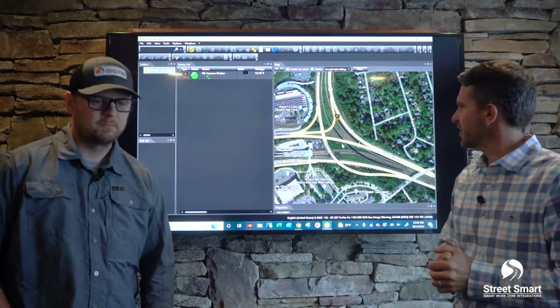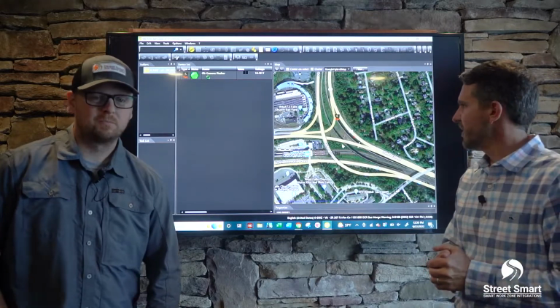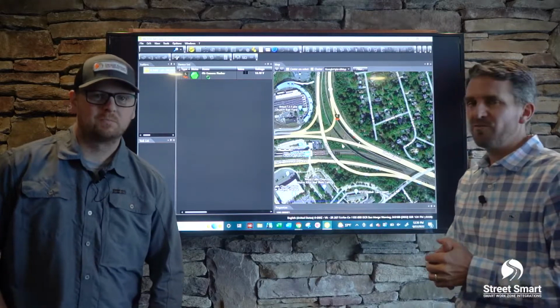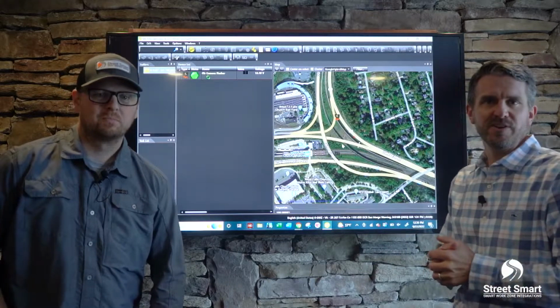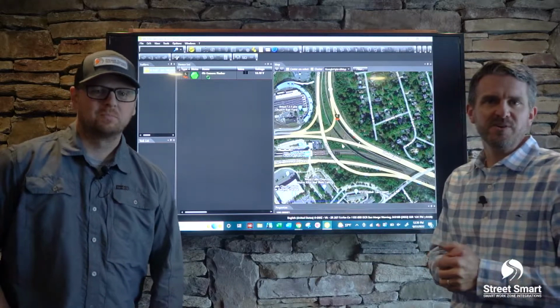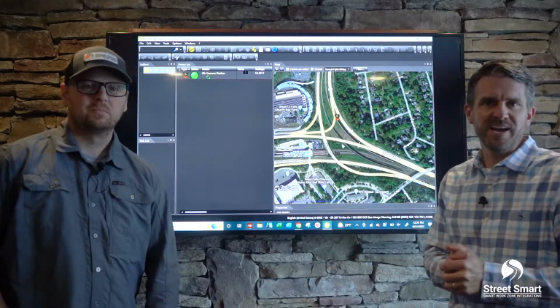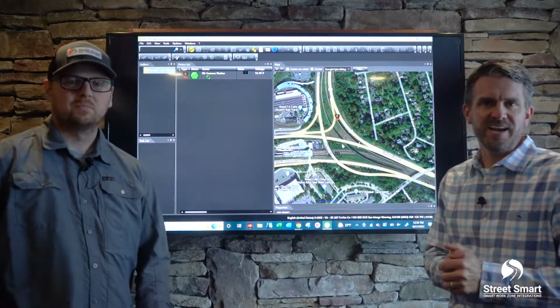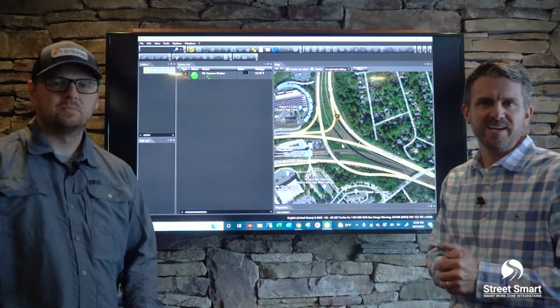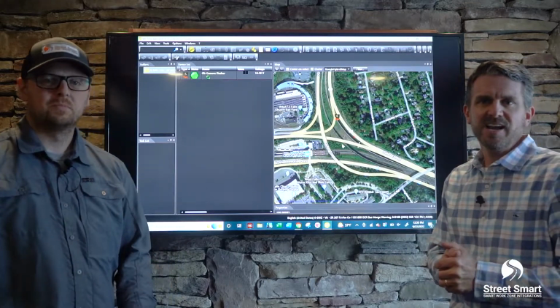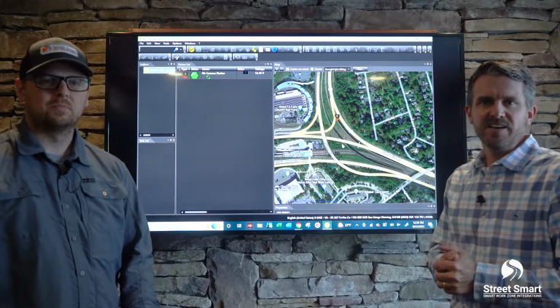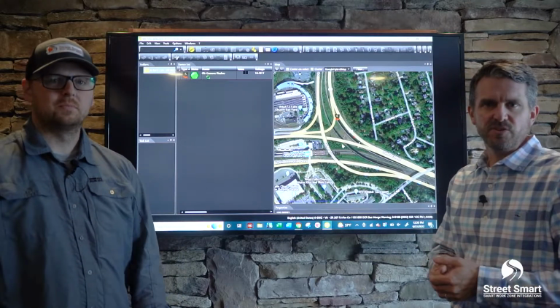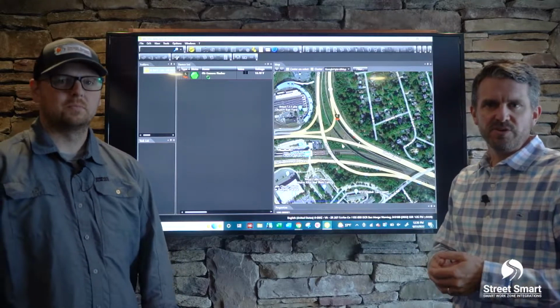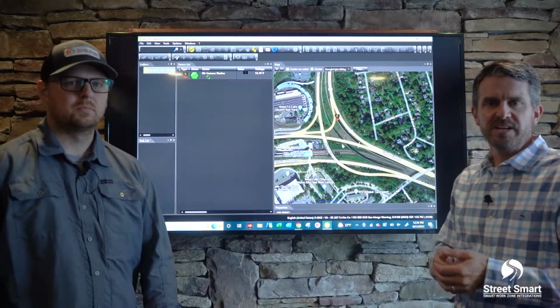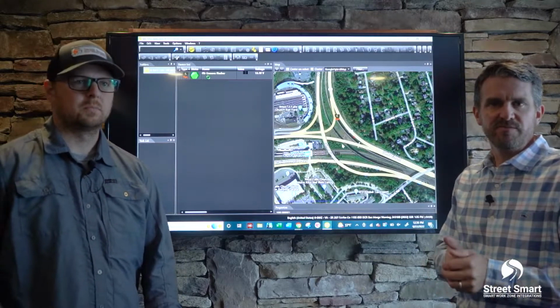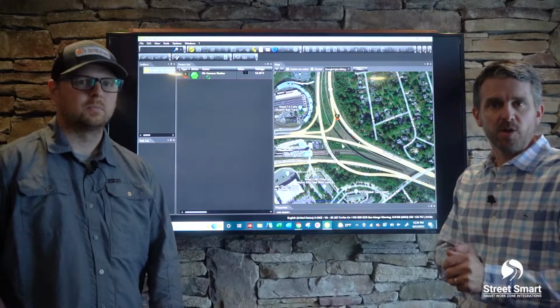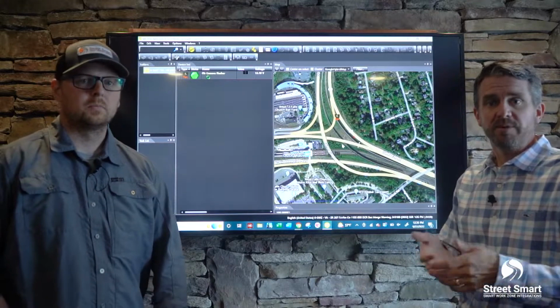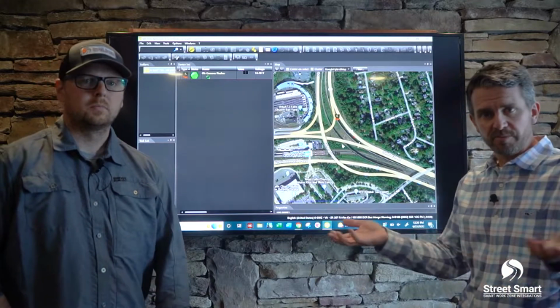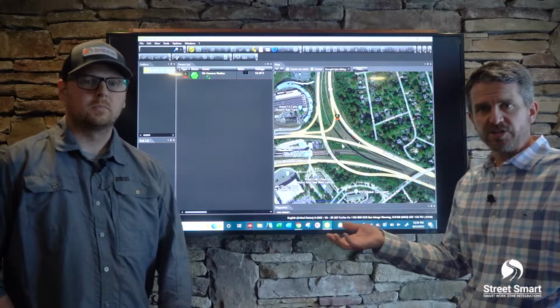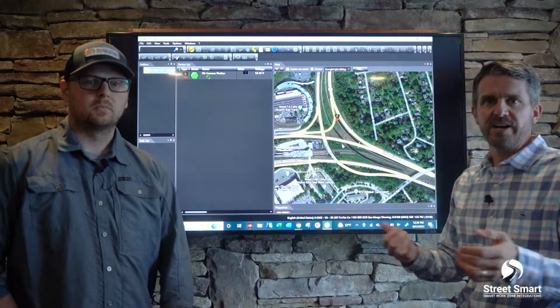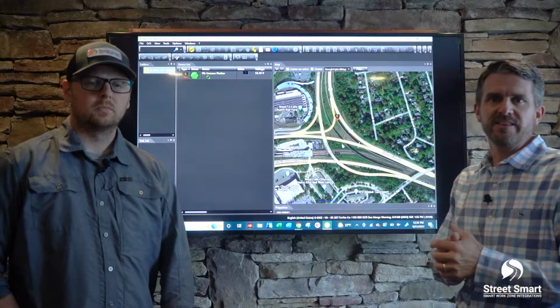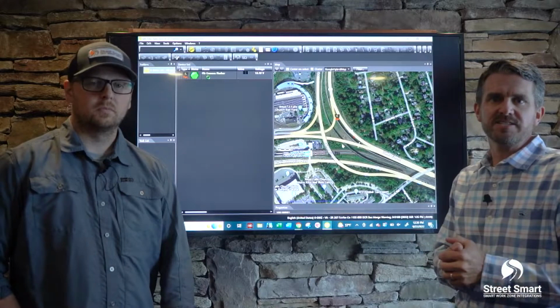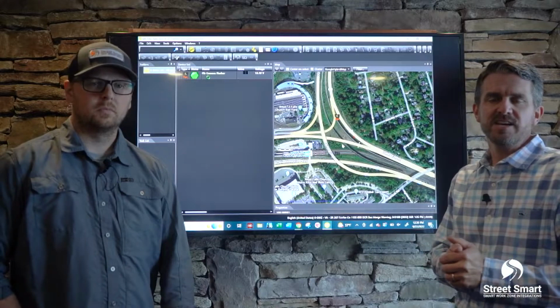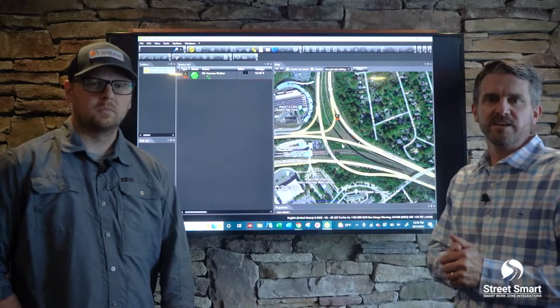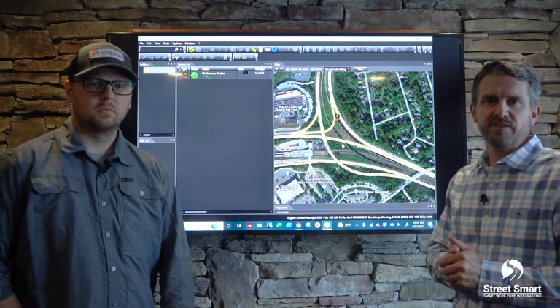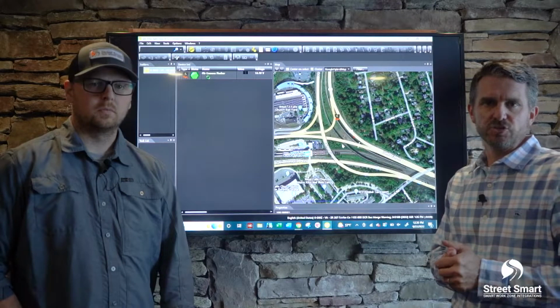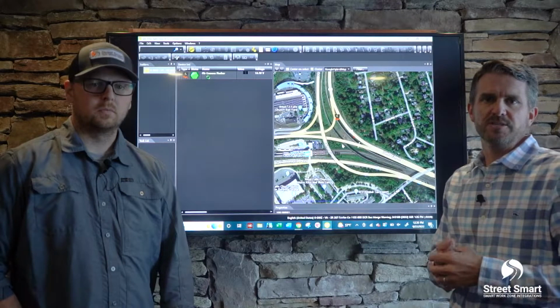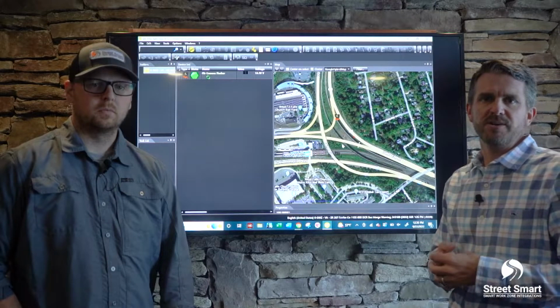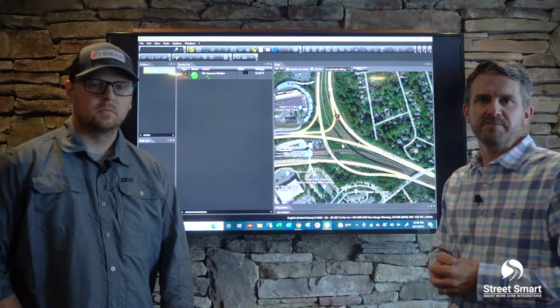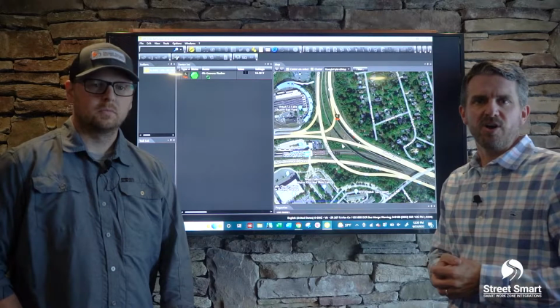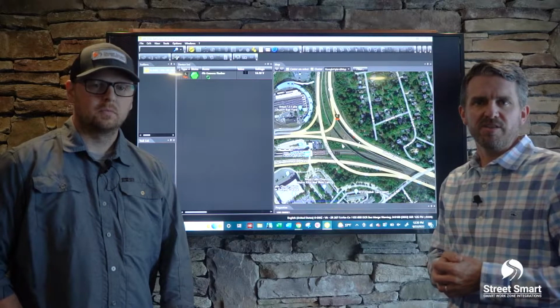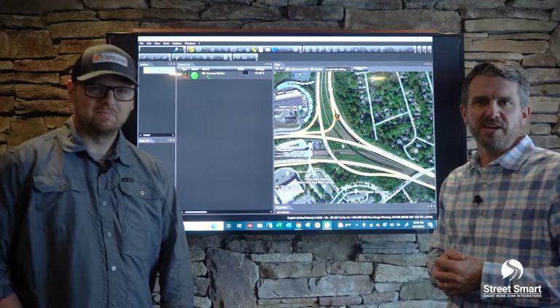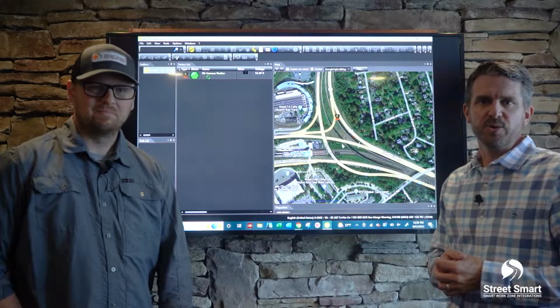That was a great overview. If you need follow-up information on any of this, give the Street Smart team a call. Thank you.